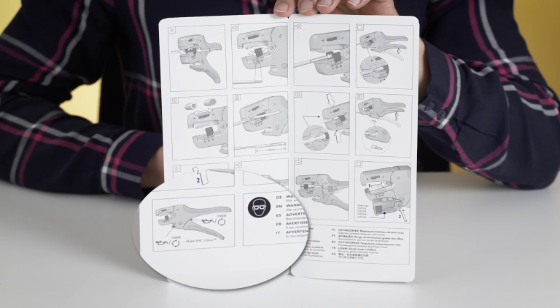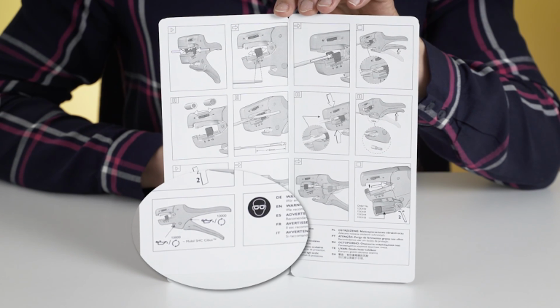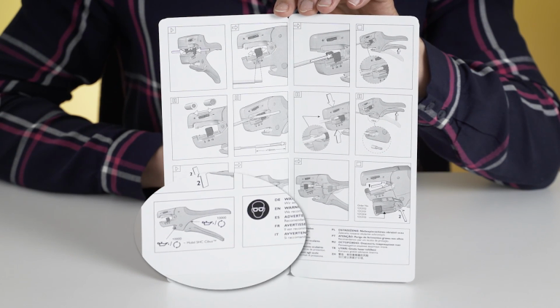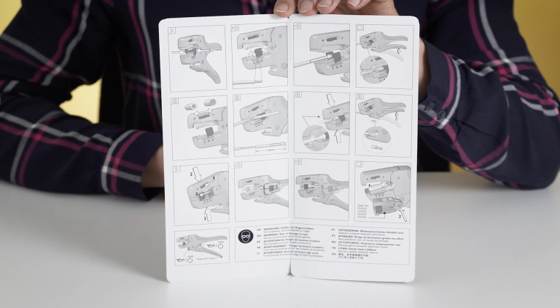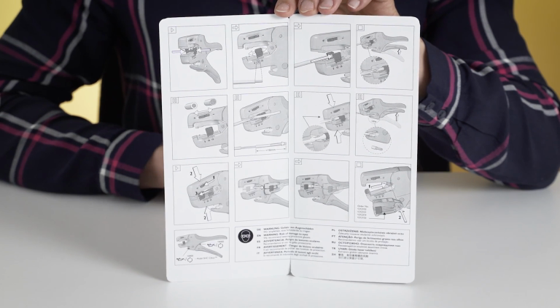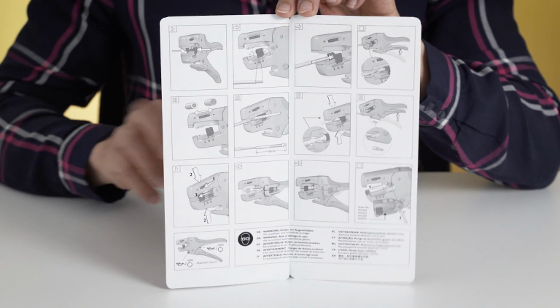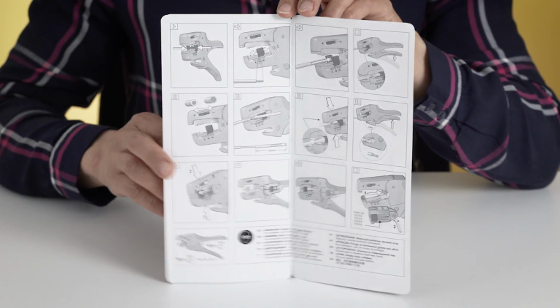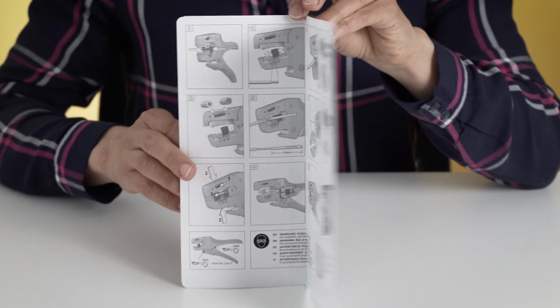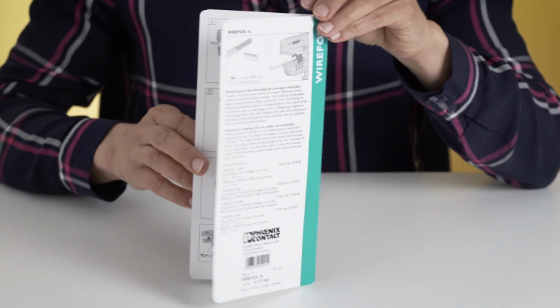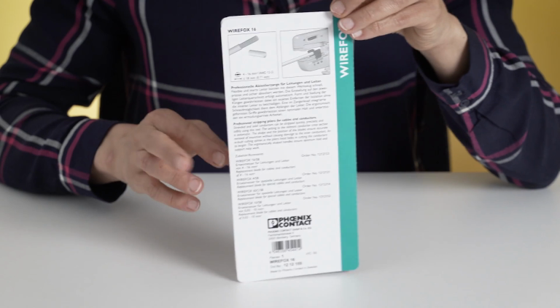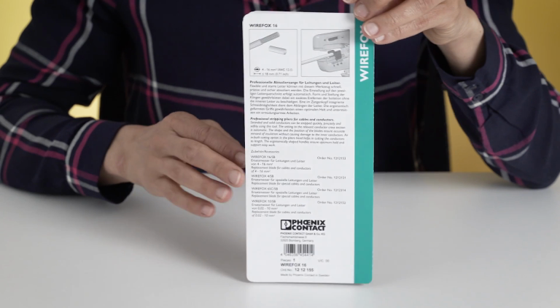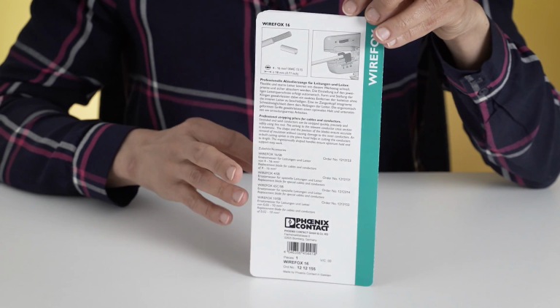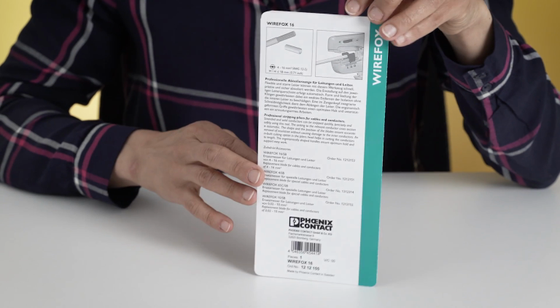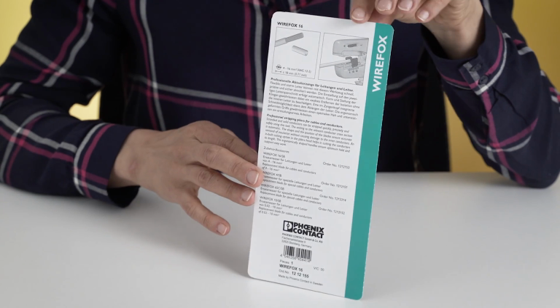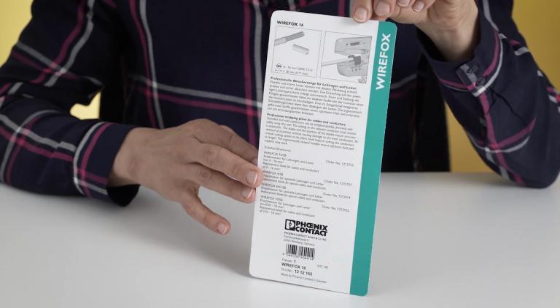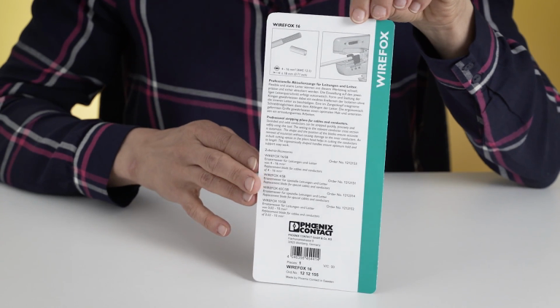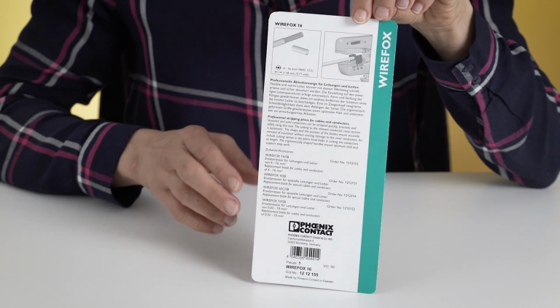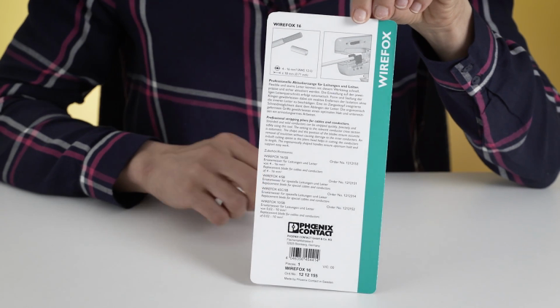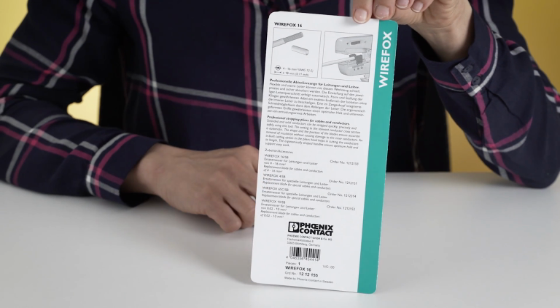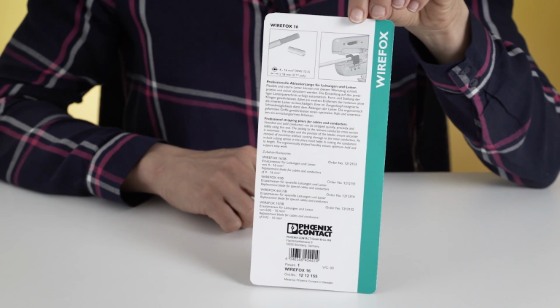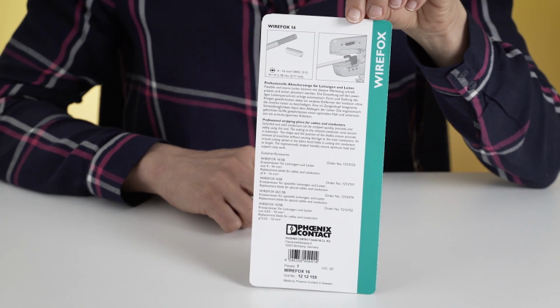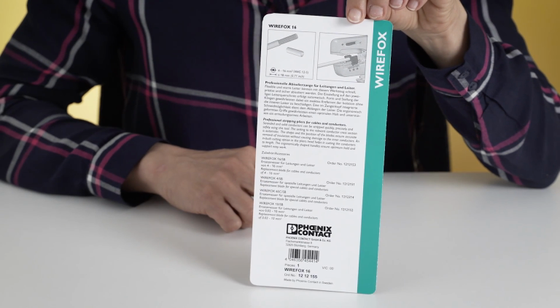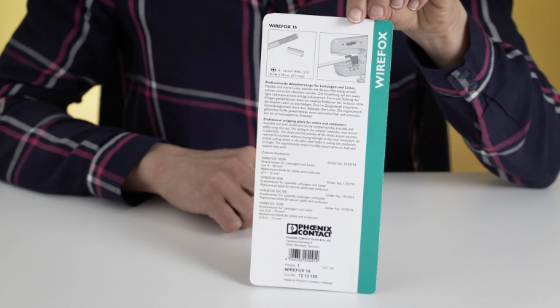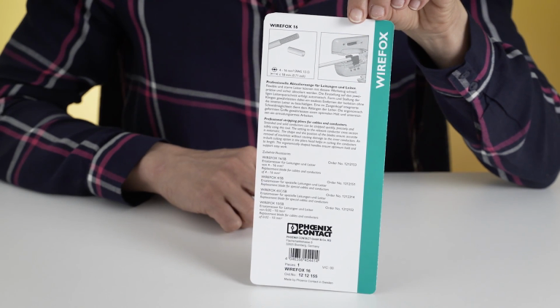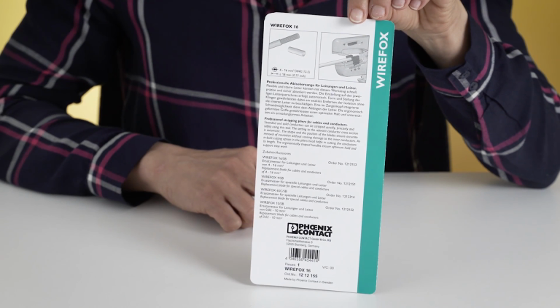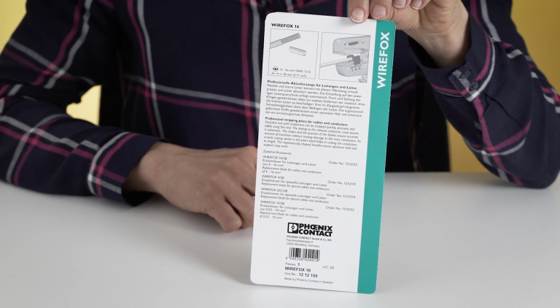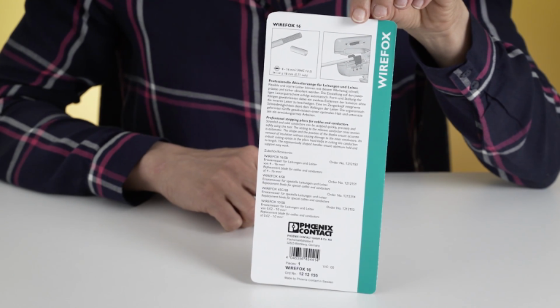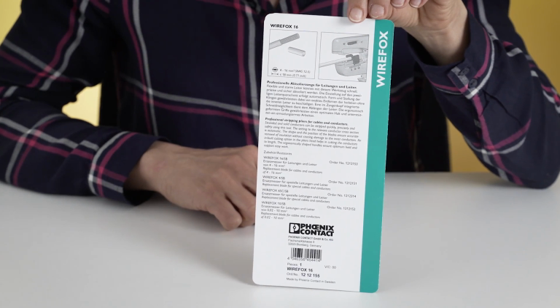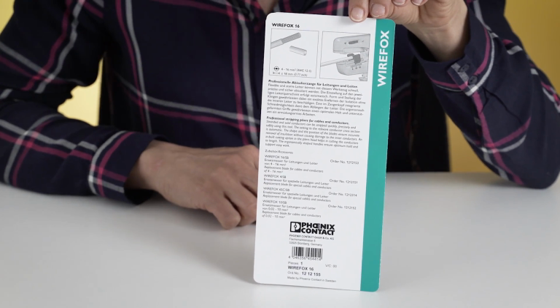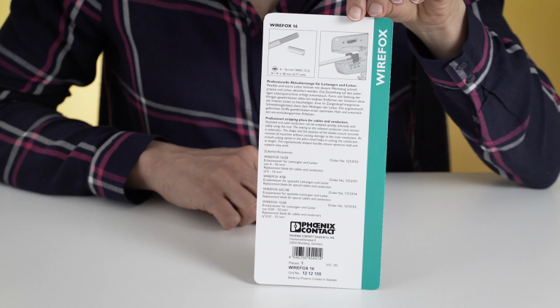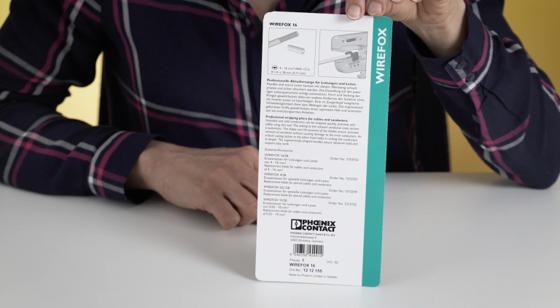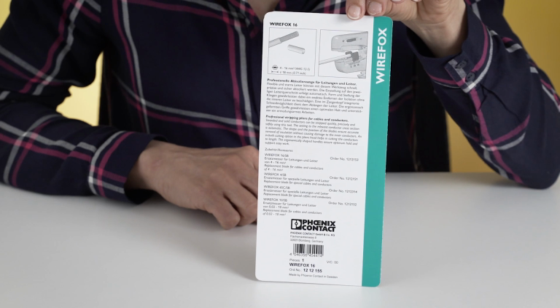At the back, we have a short description in German and English, and part numbers of the replacement blades that suit this model exactly.